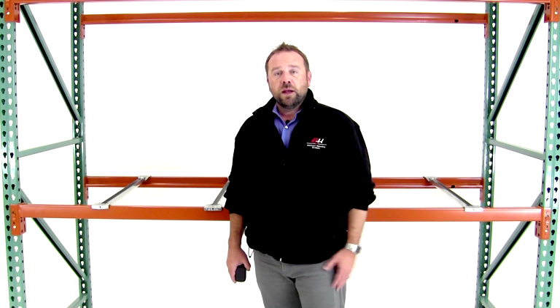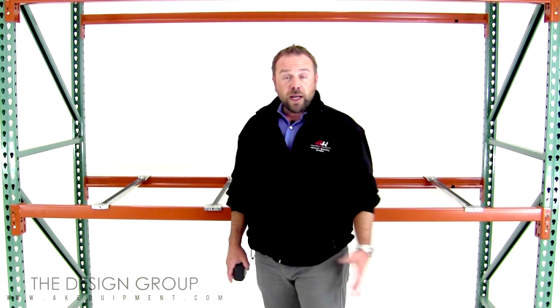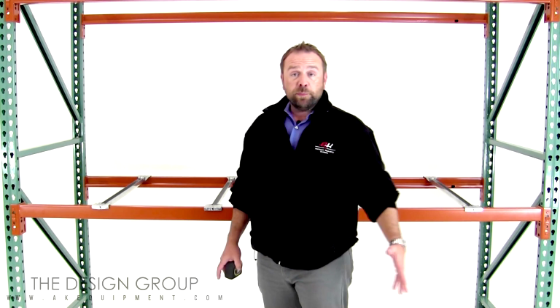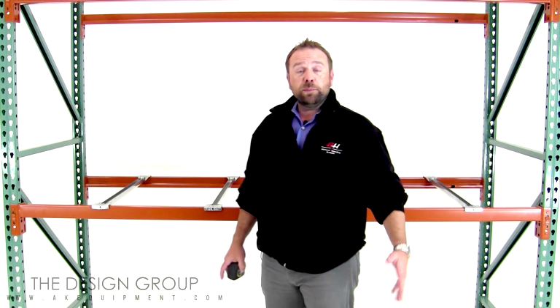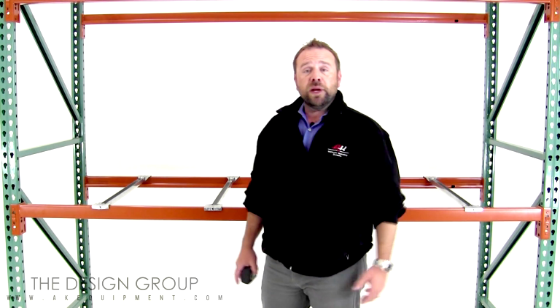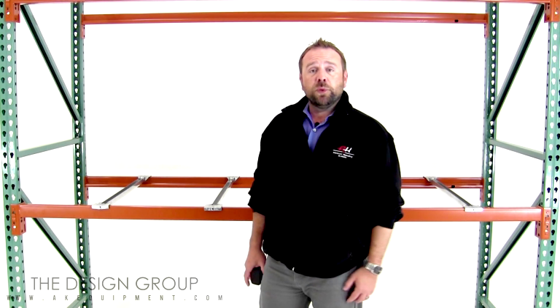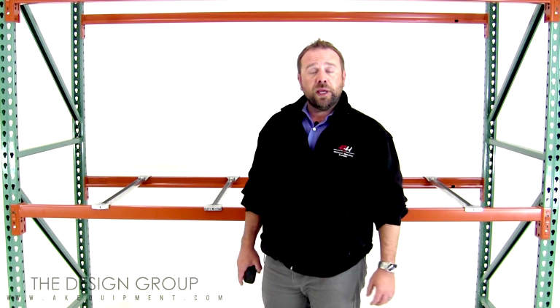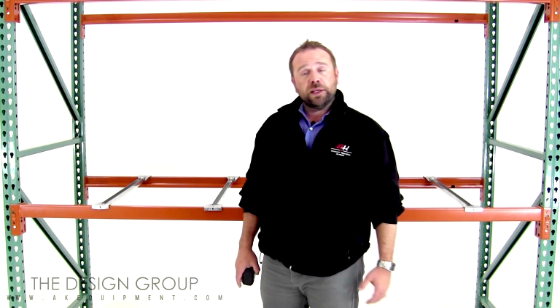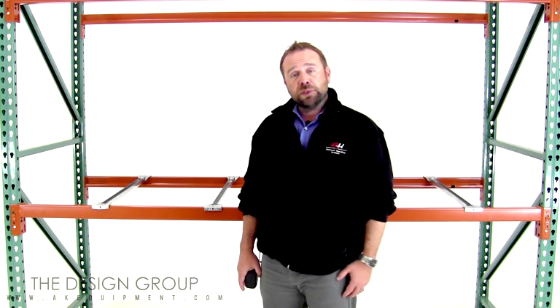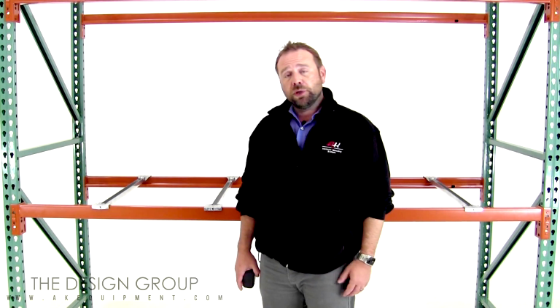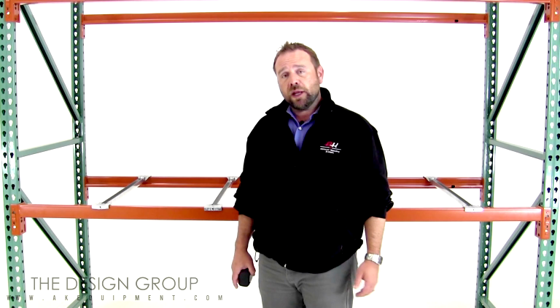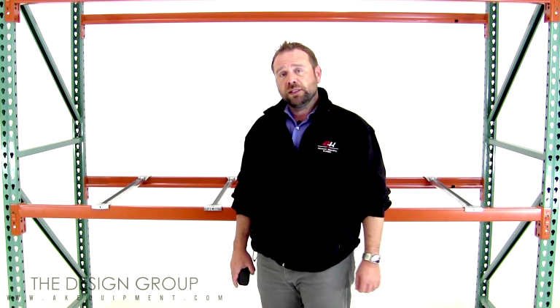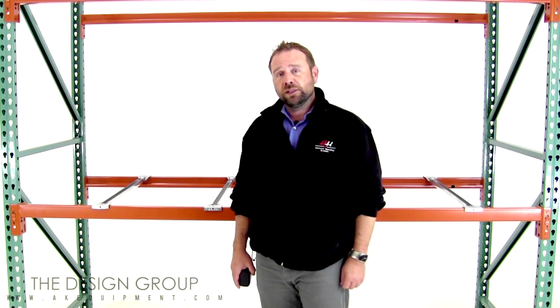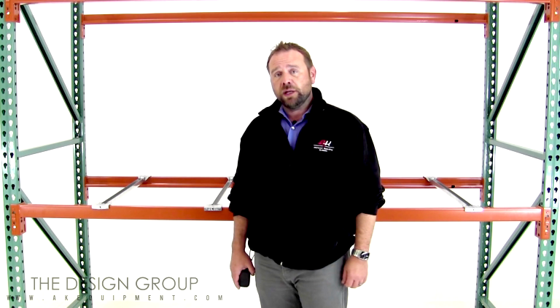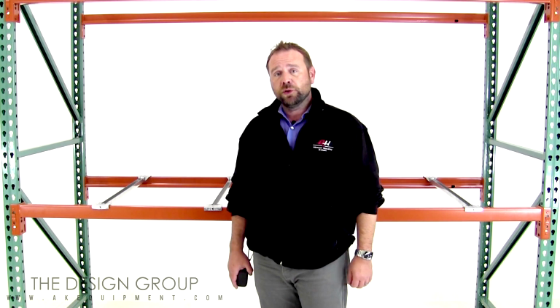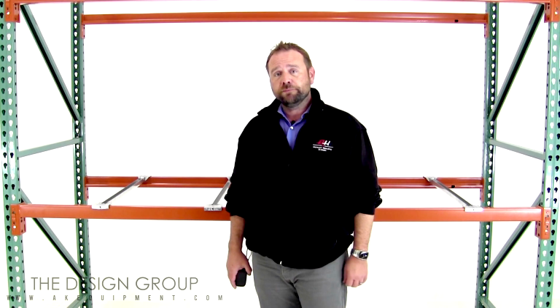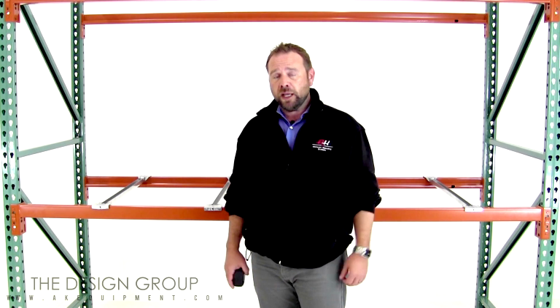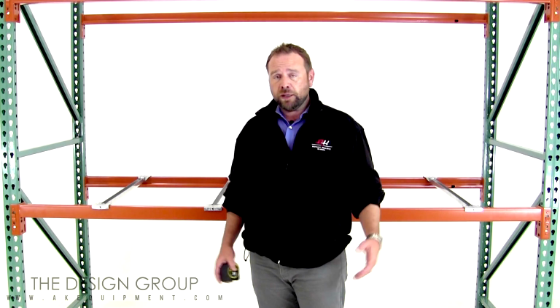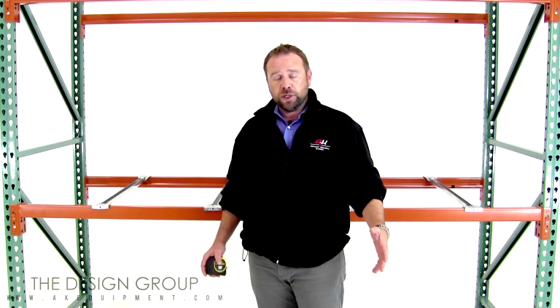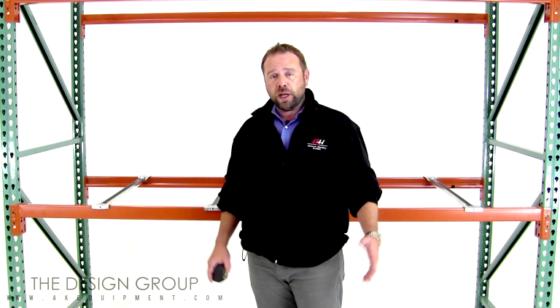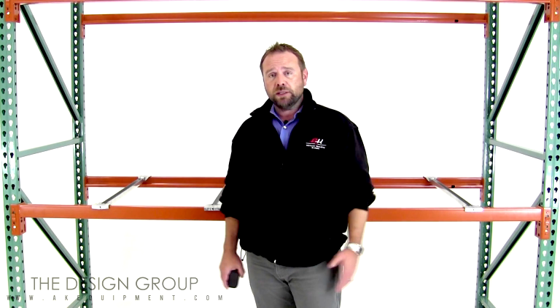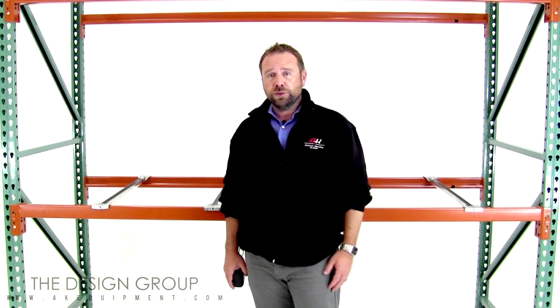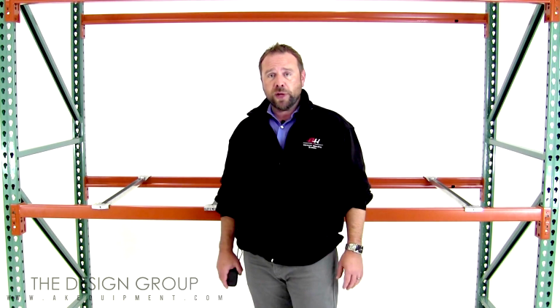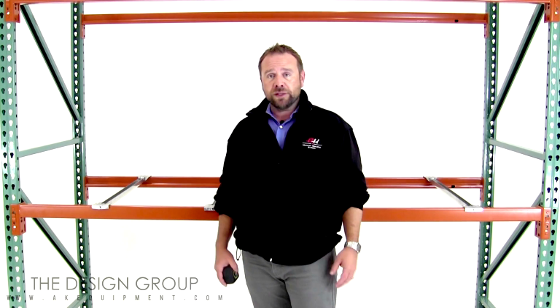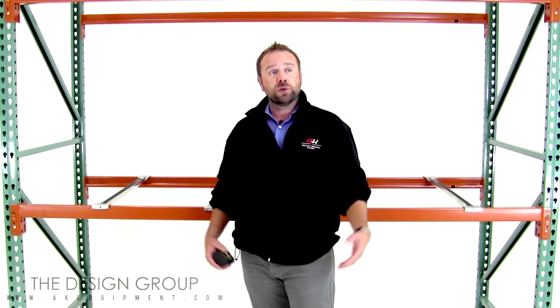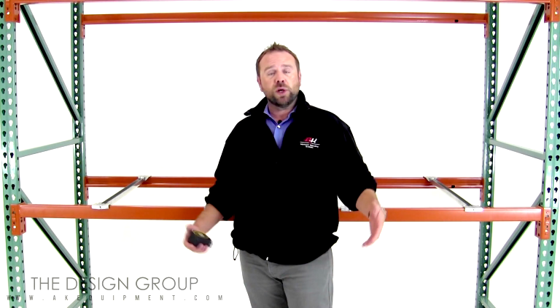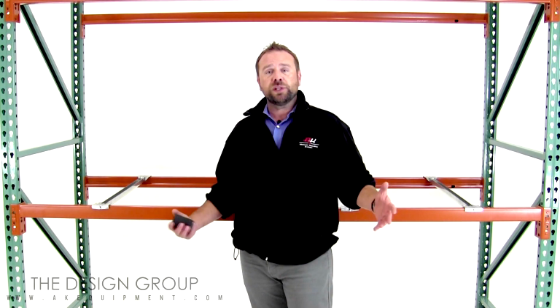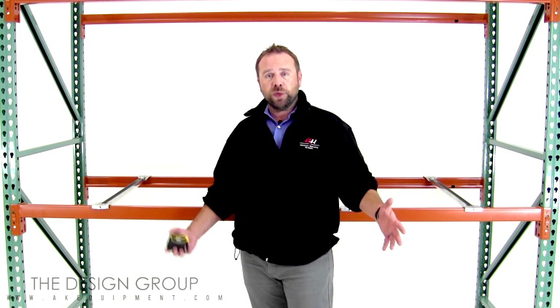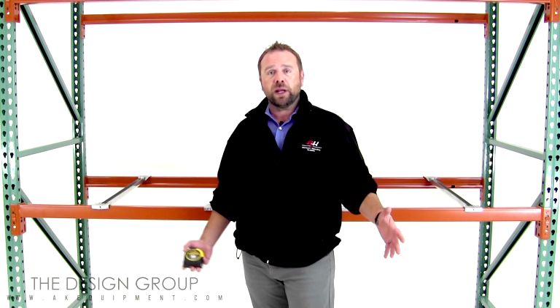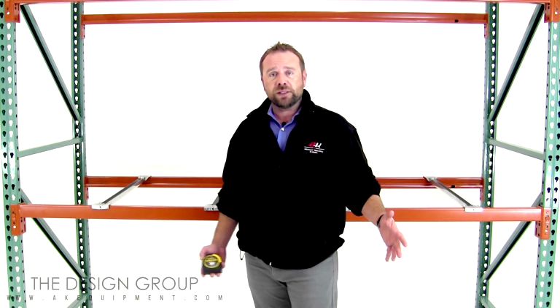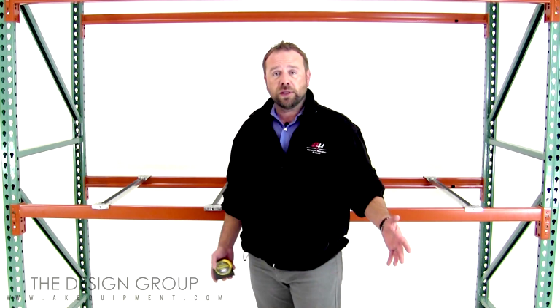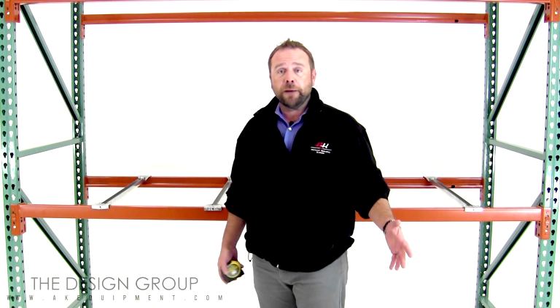Hi, I'm Pete Brandon with AK Material Handling's Design Group, and I'm here today to answer a question that we get asked a lot.